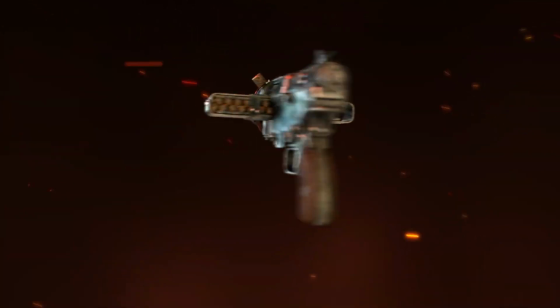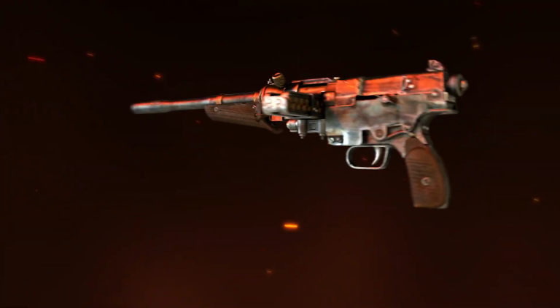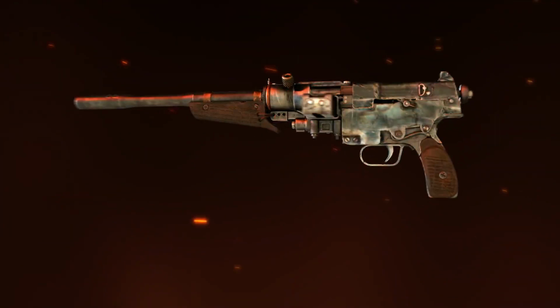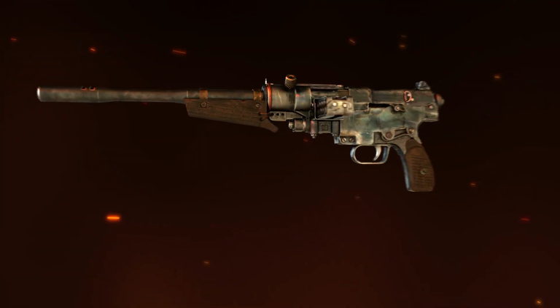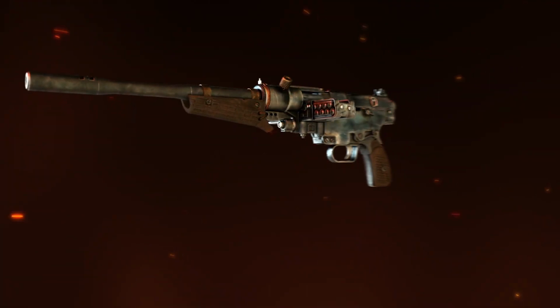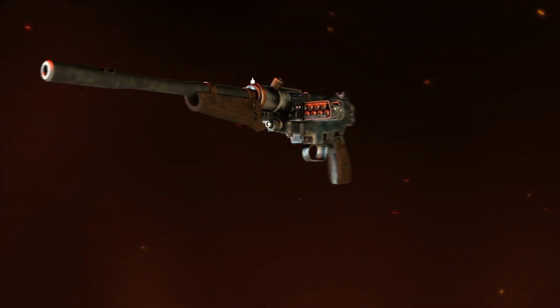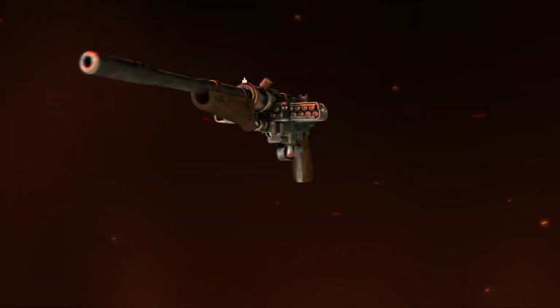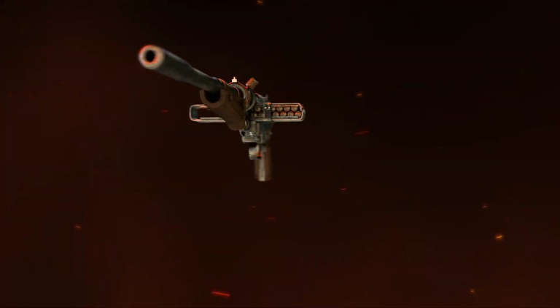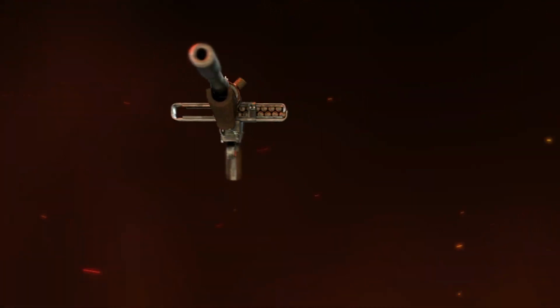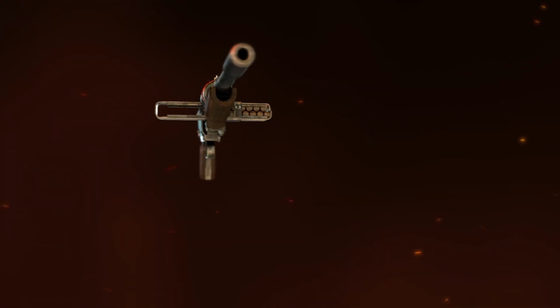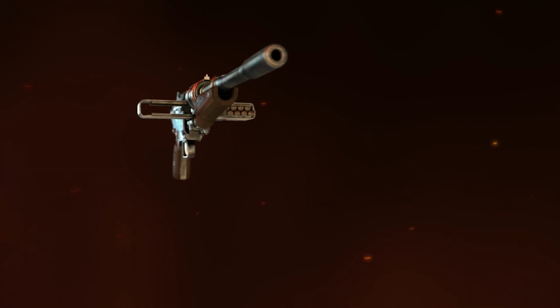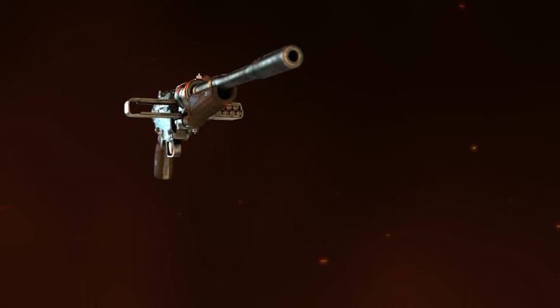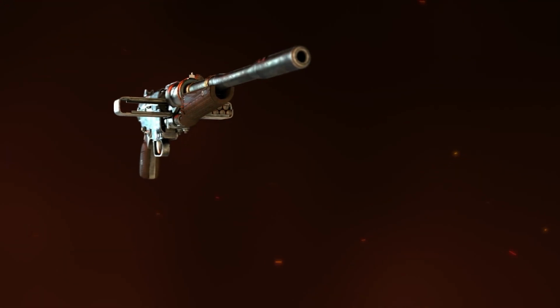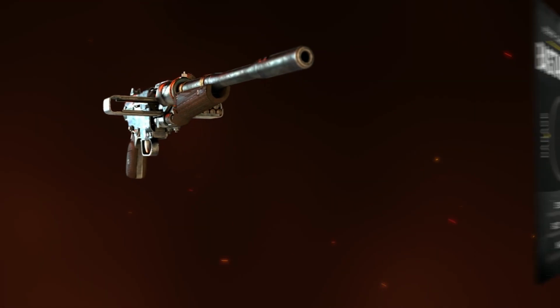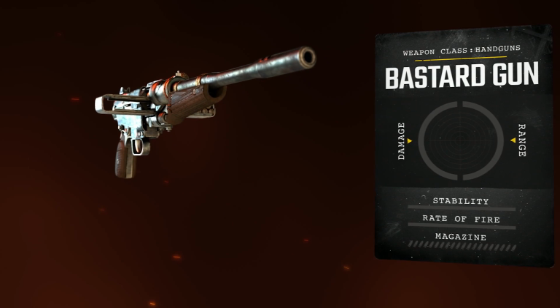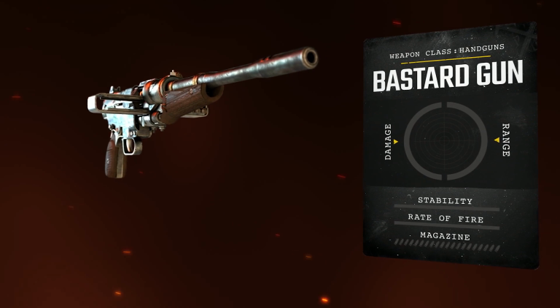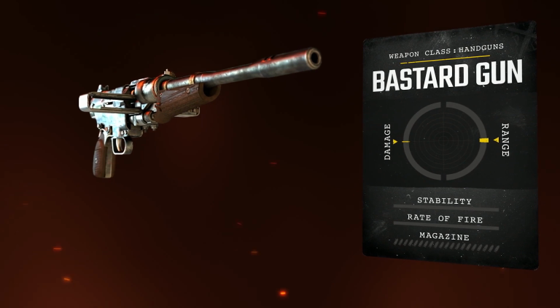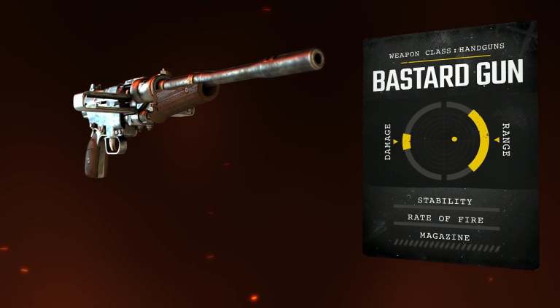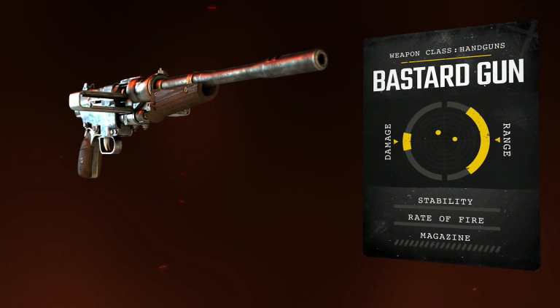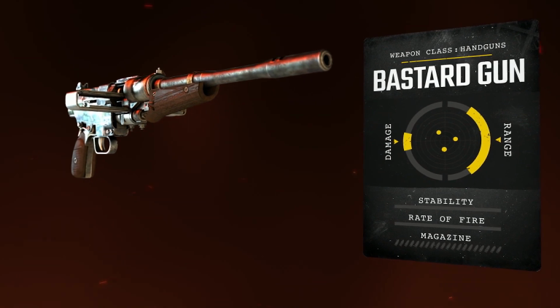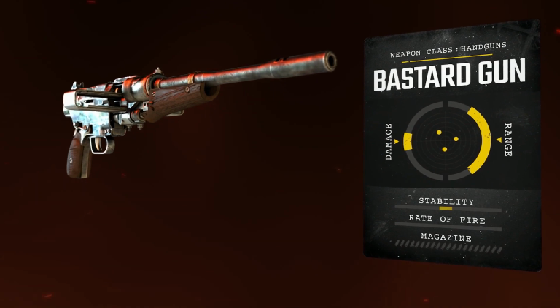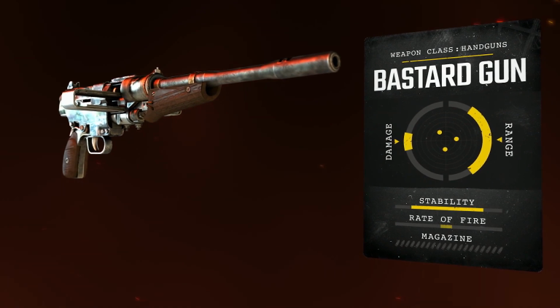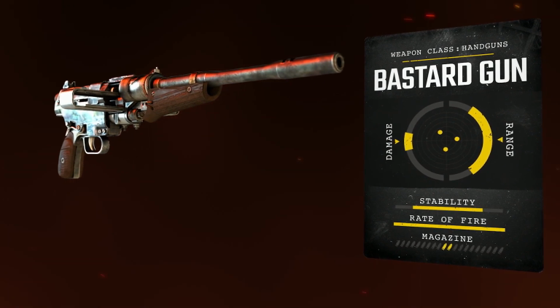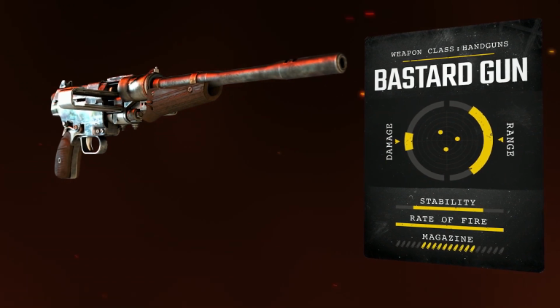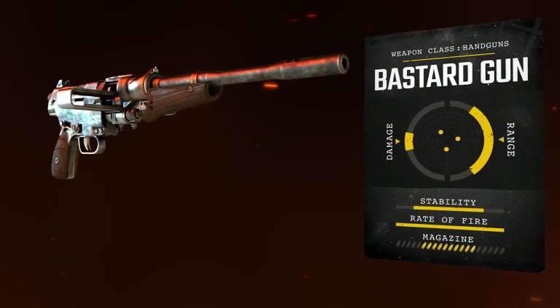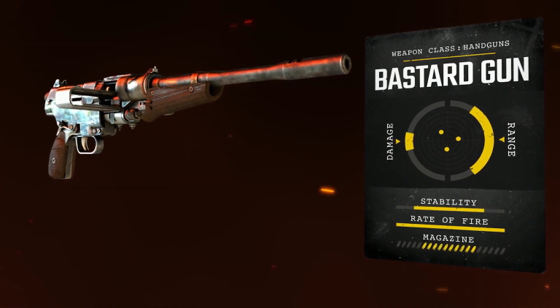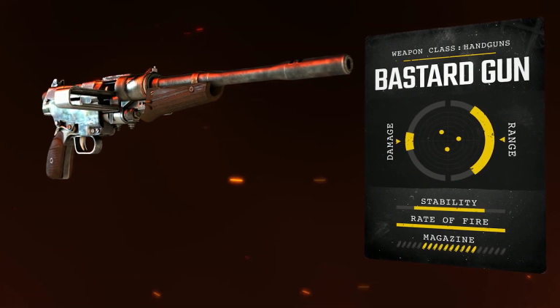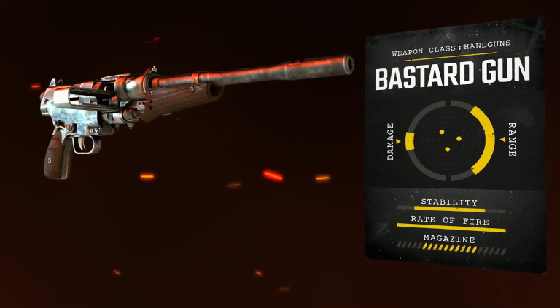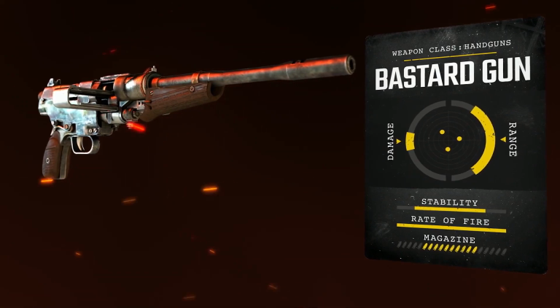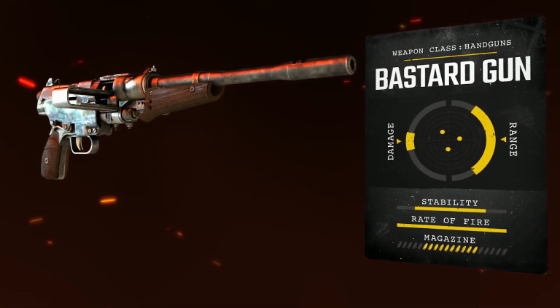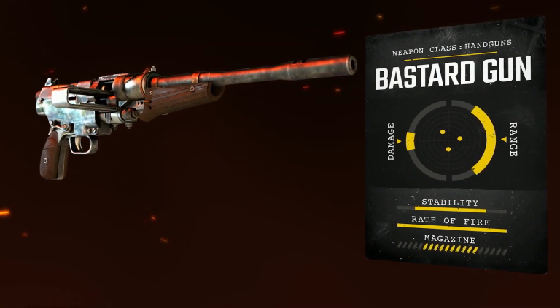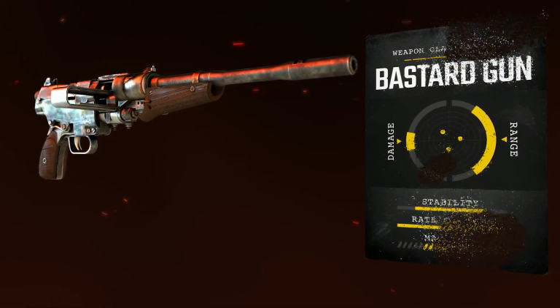Appropriately named the Bastard Gun, due to its reputation for jamming and overheating, the Hublodoc is nevertheless a vital, formidable Metro-made machine gun.